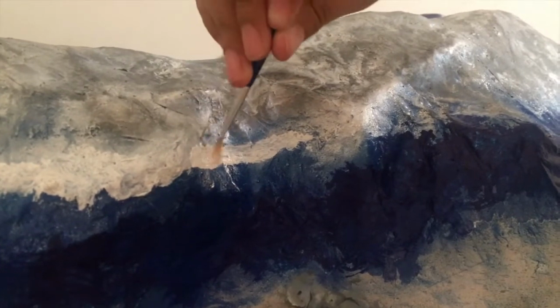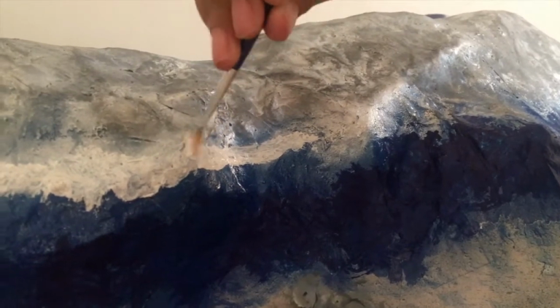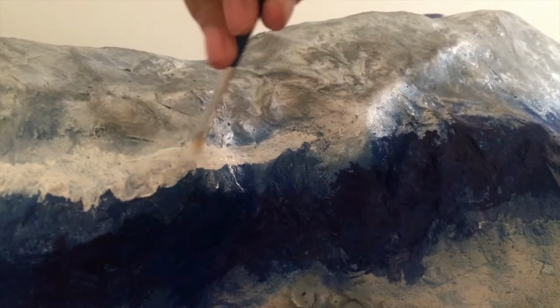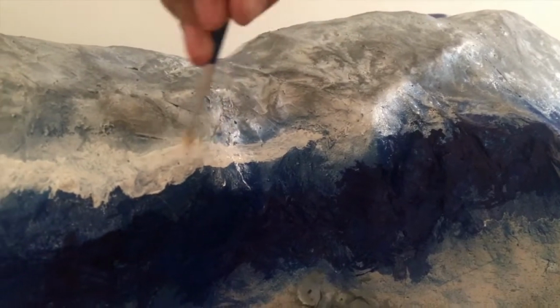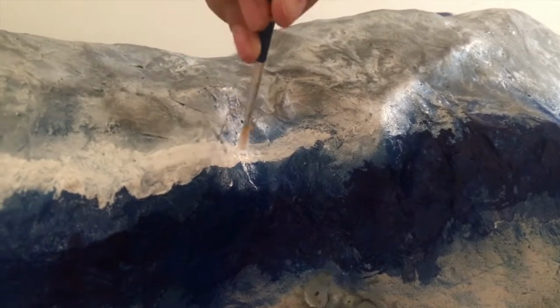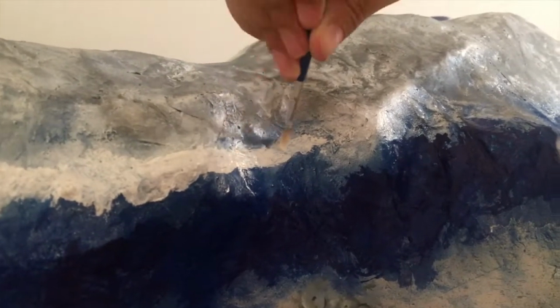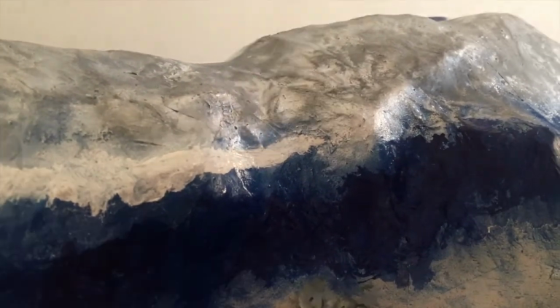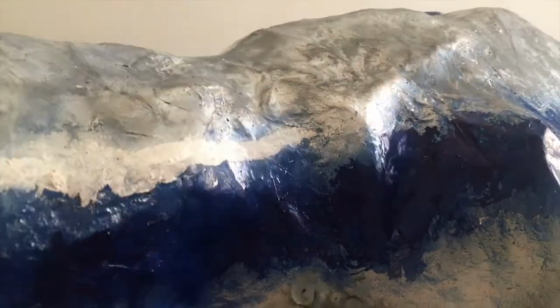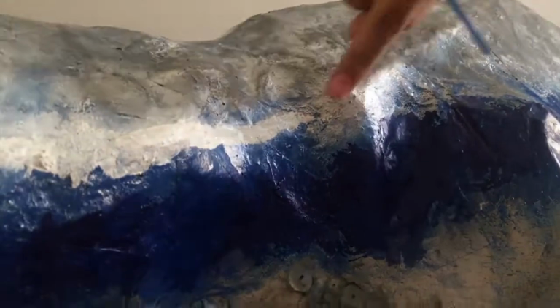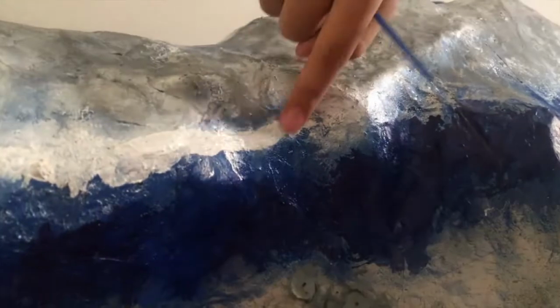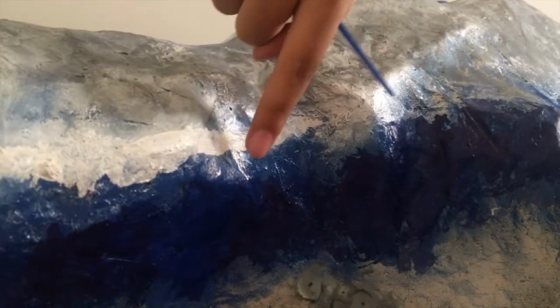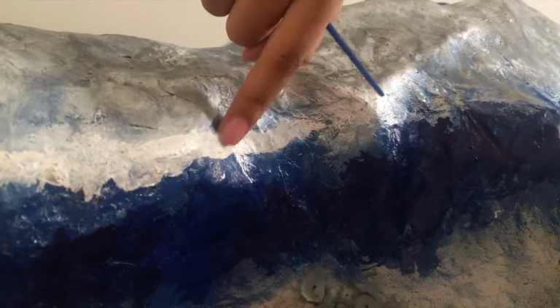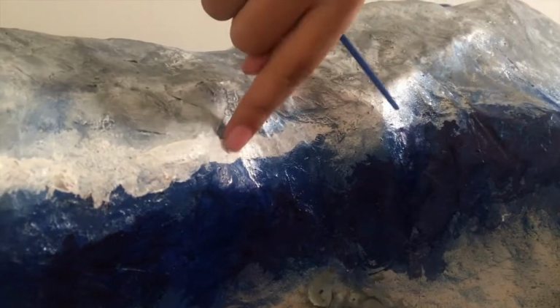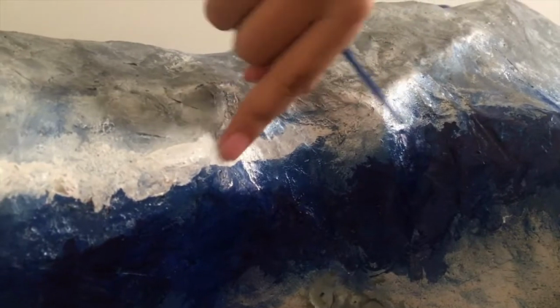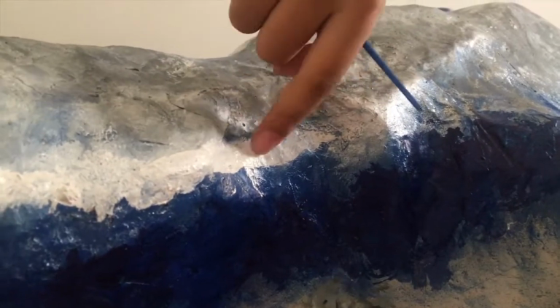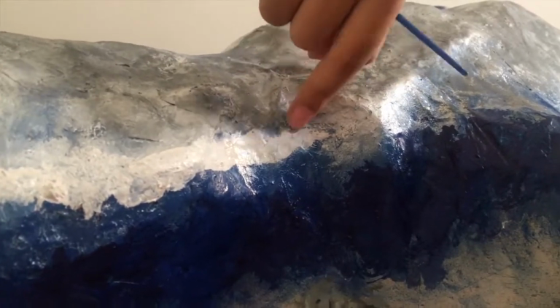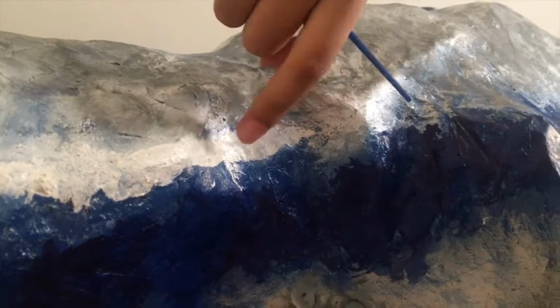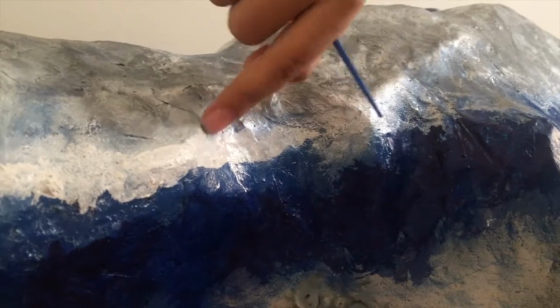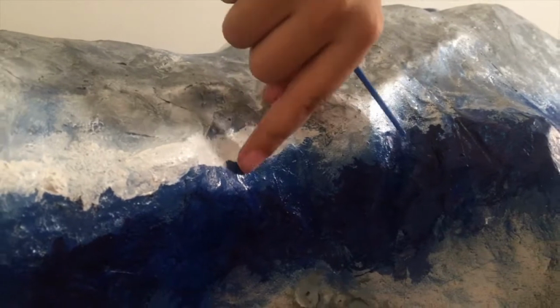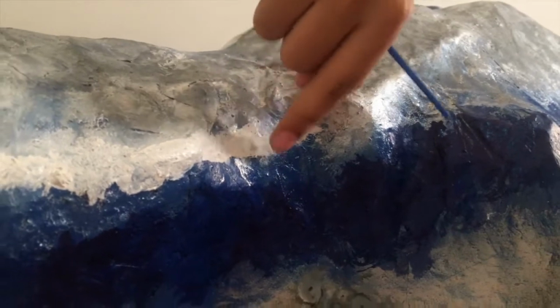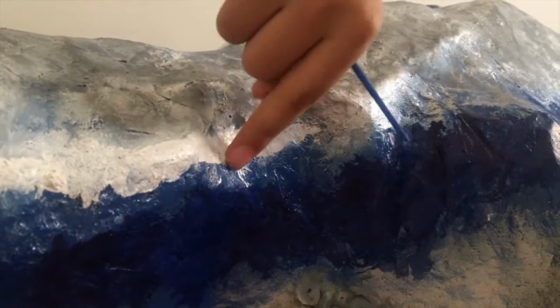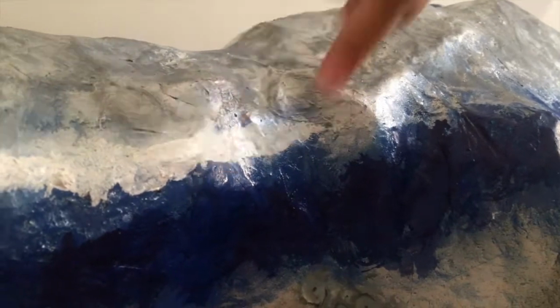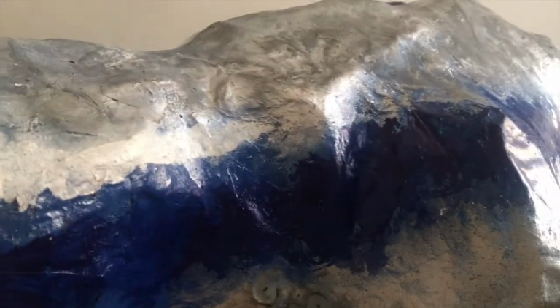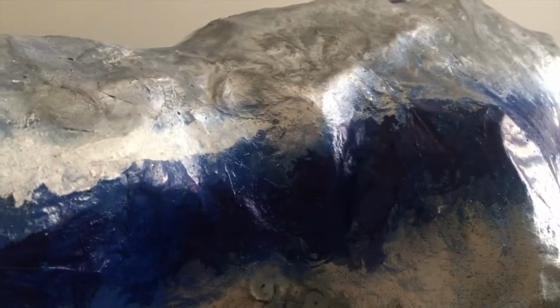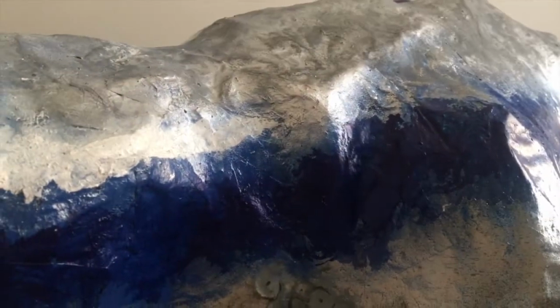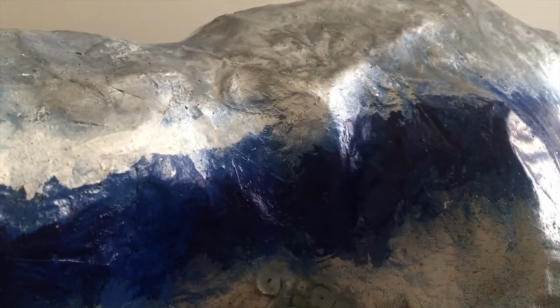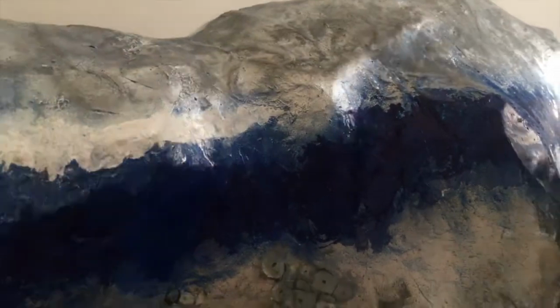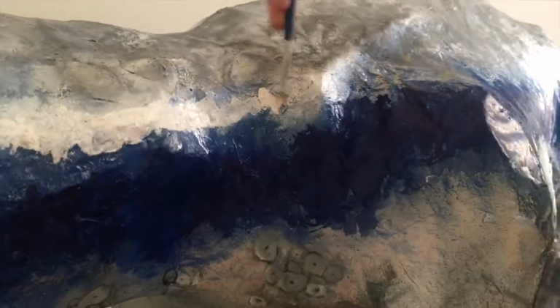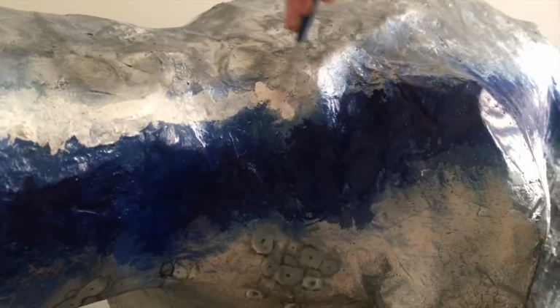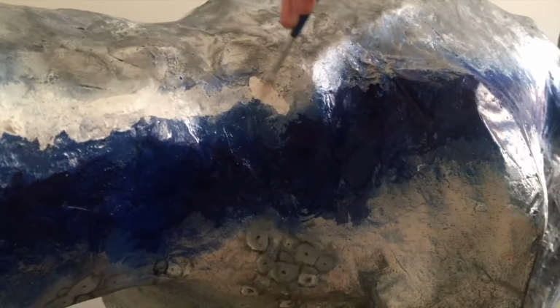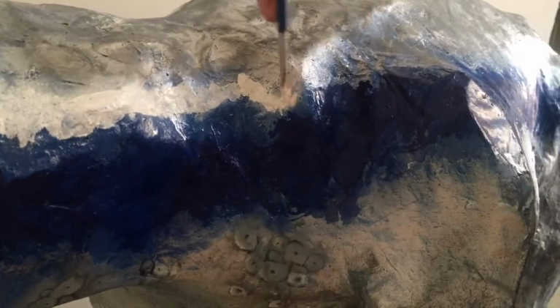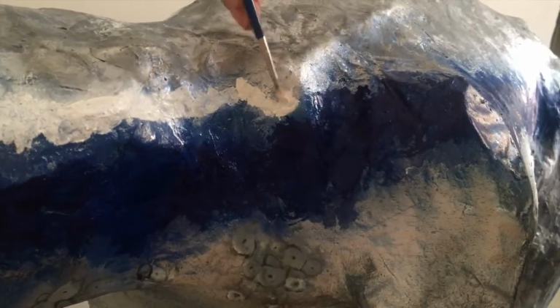By the way guys, the teeth and tongue are made out of cardstock — it's stronger than regular paper.